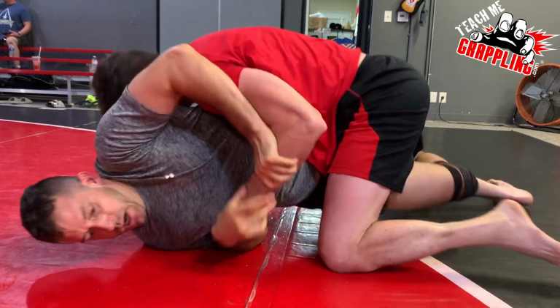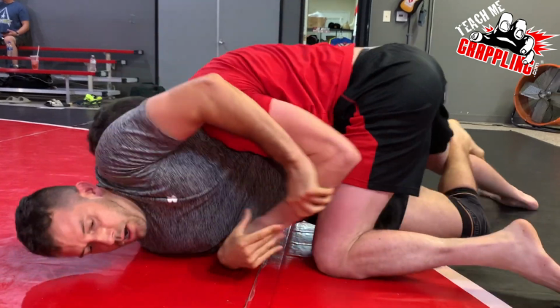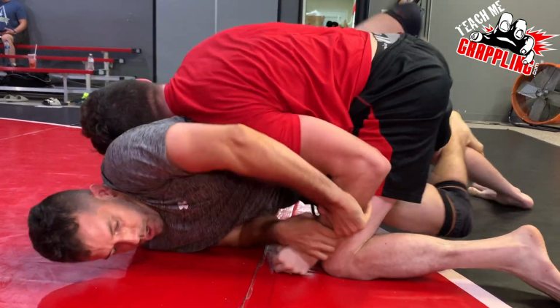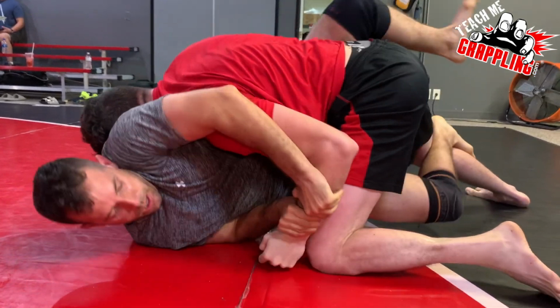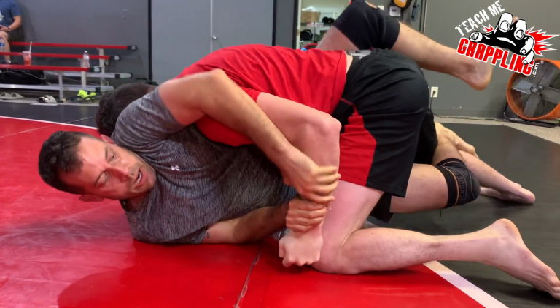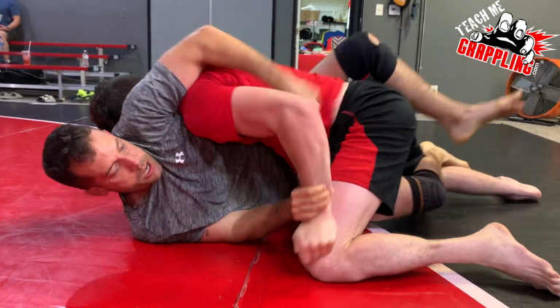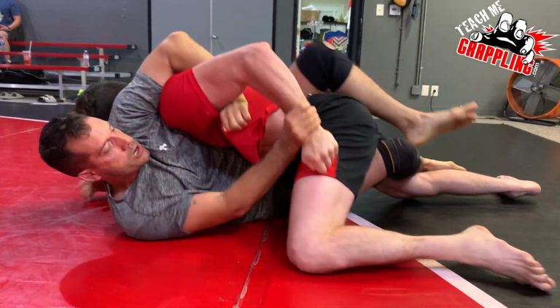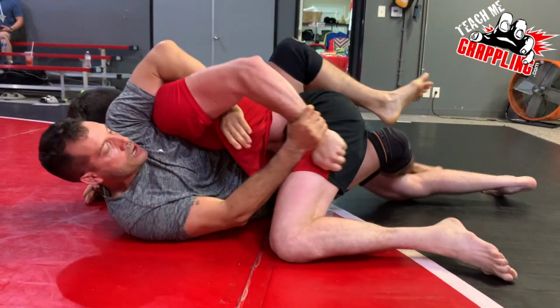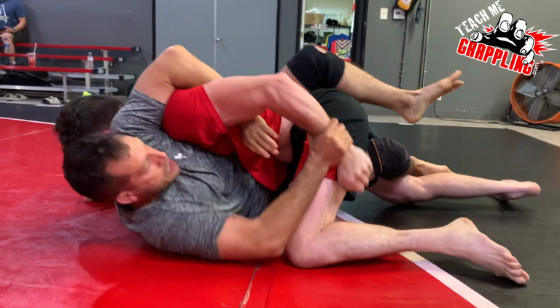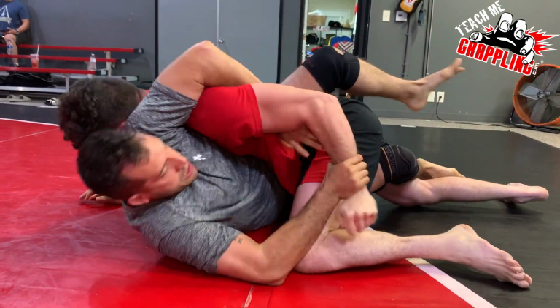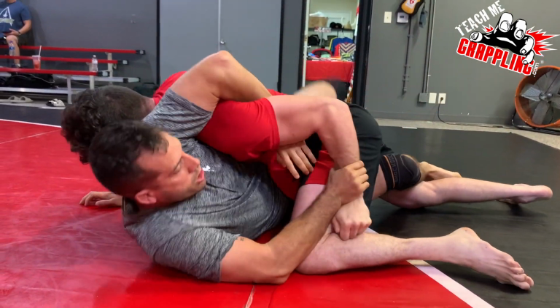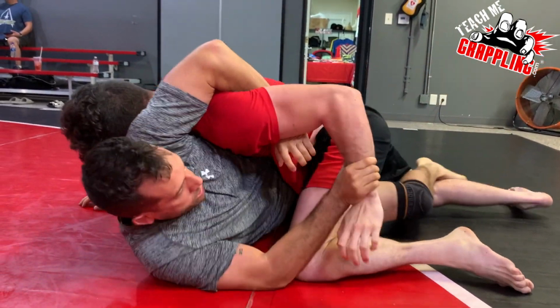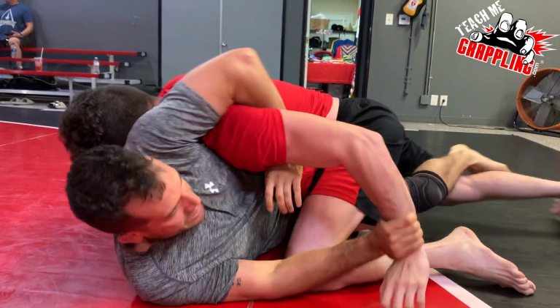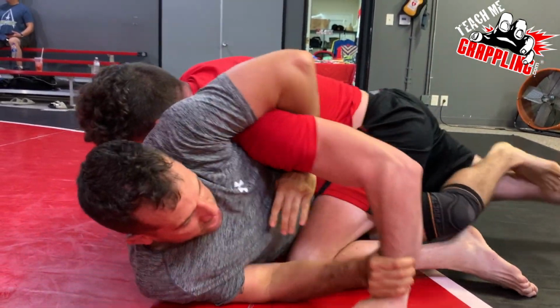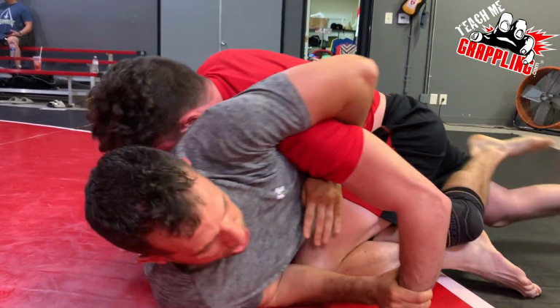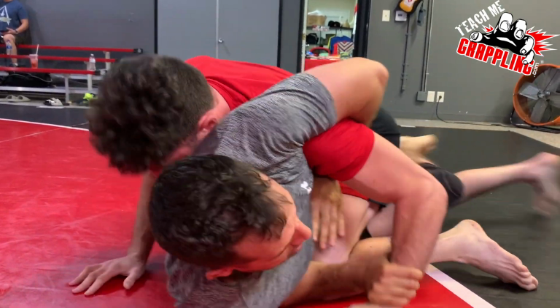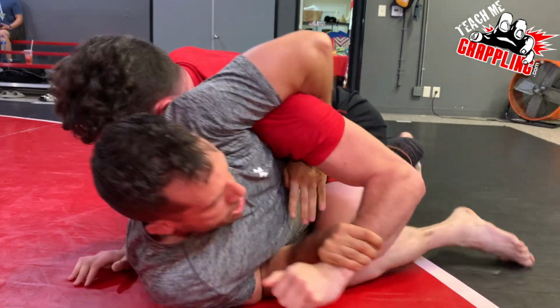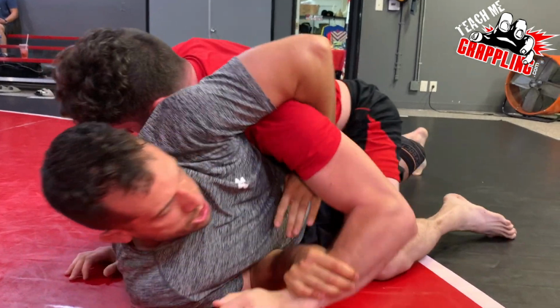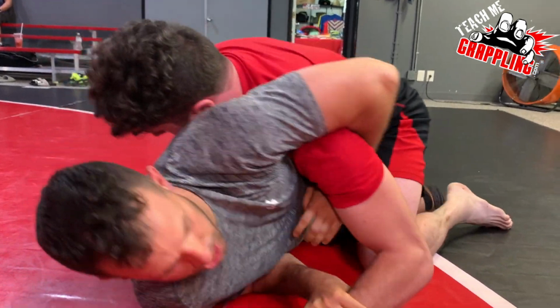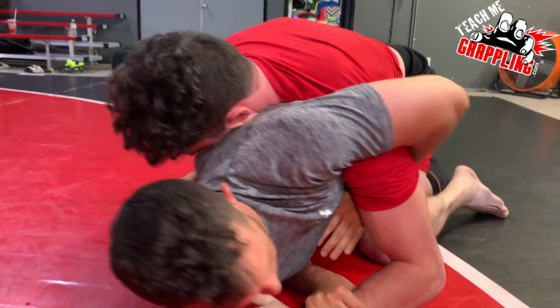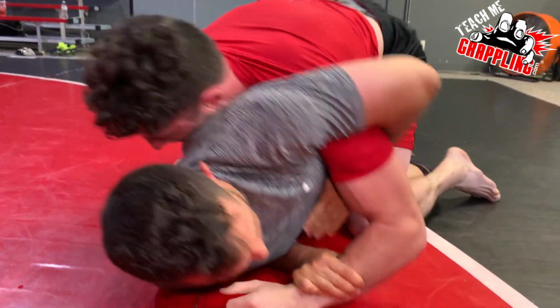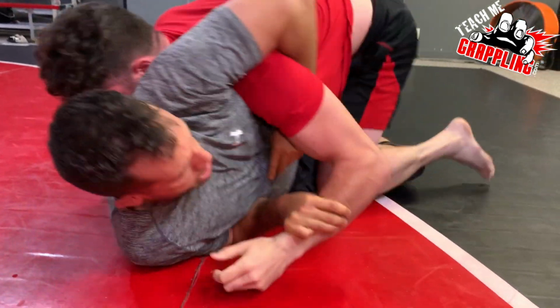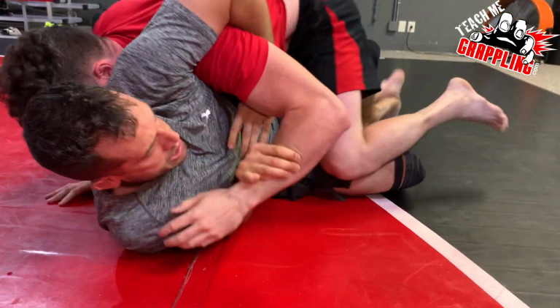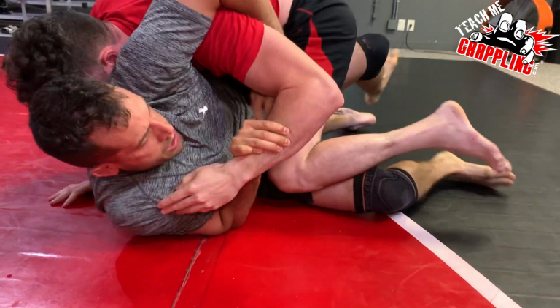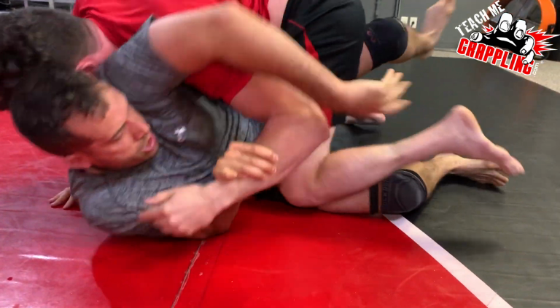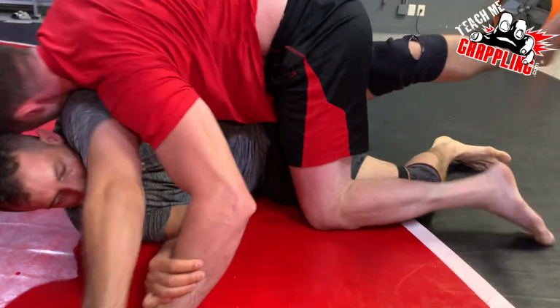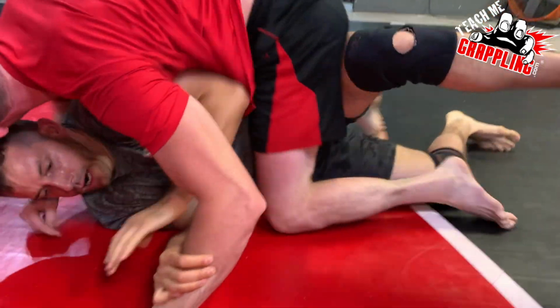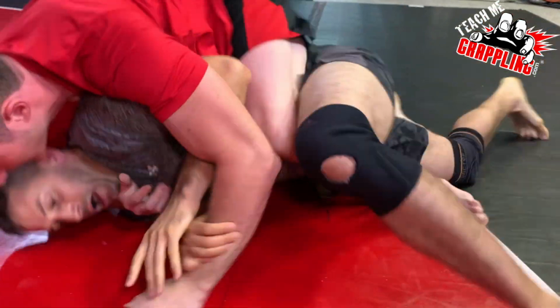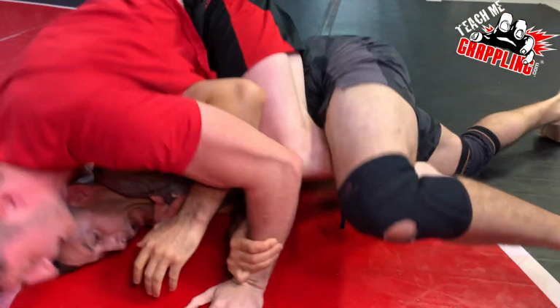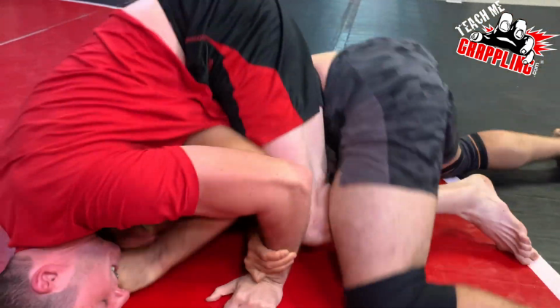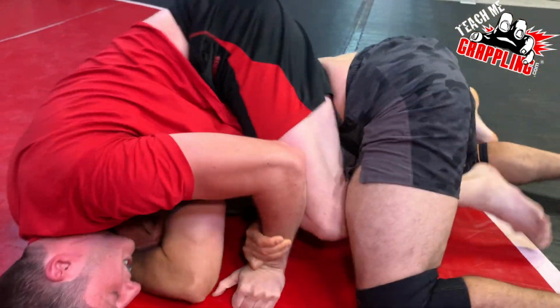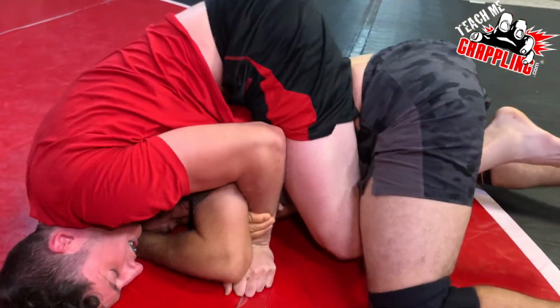He's pressuring pretty good, but his arm is starting to get attacked. But if you notice, the shoulder is inside on that Kimura. He can never really lock it.